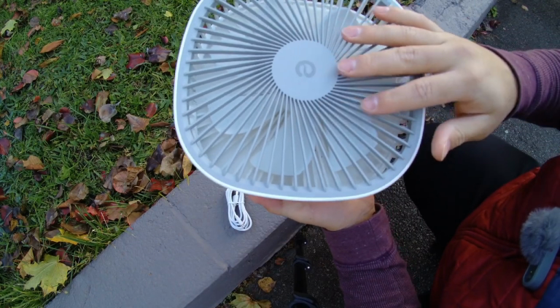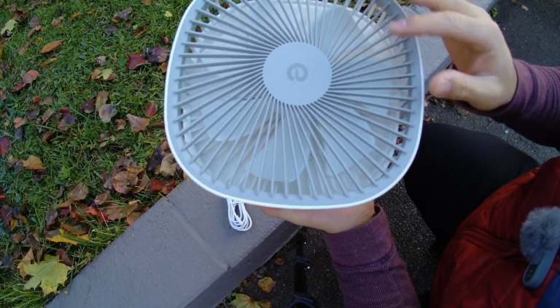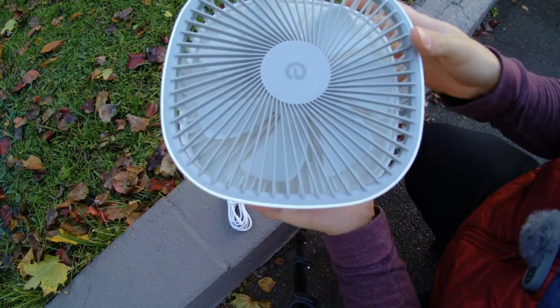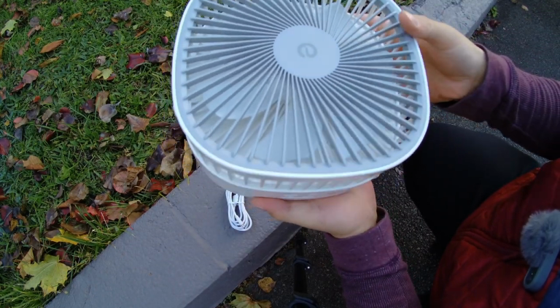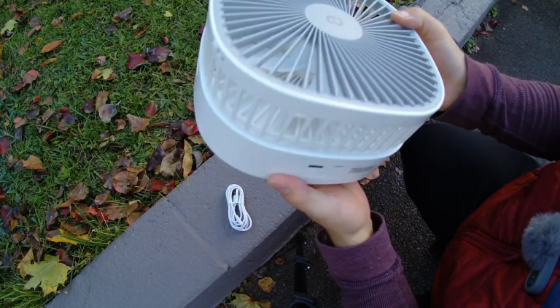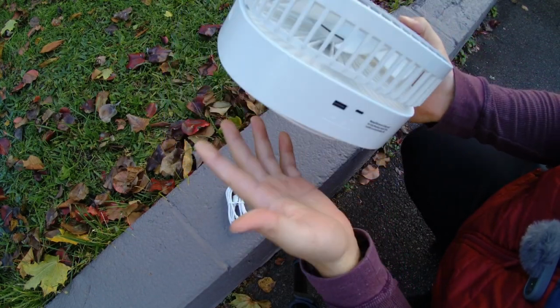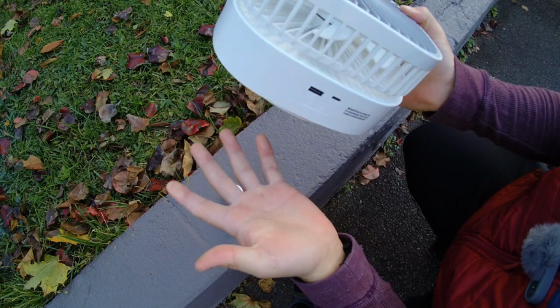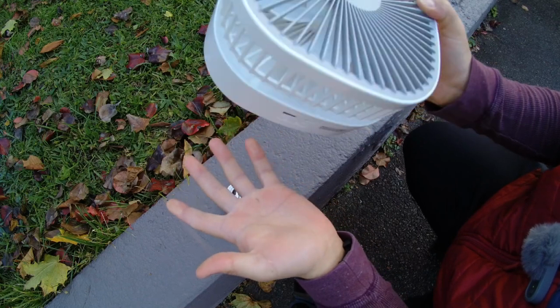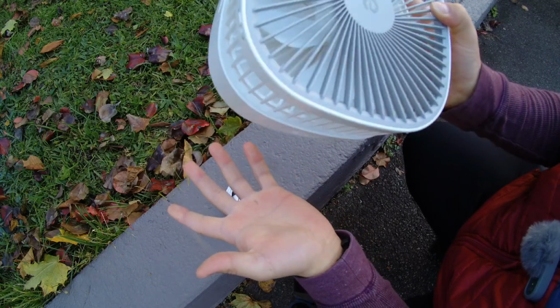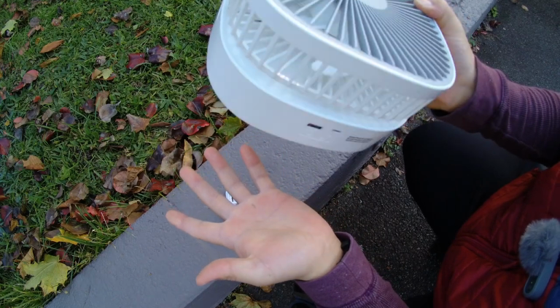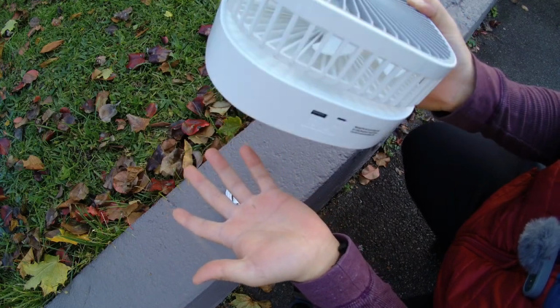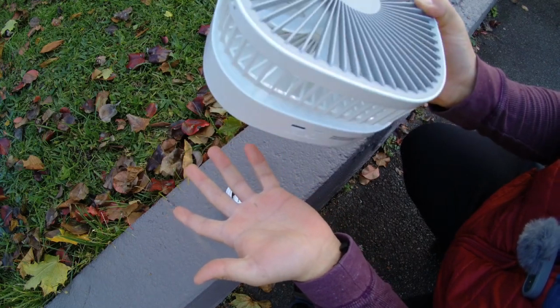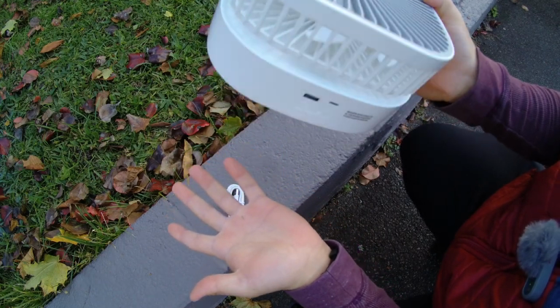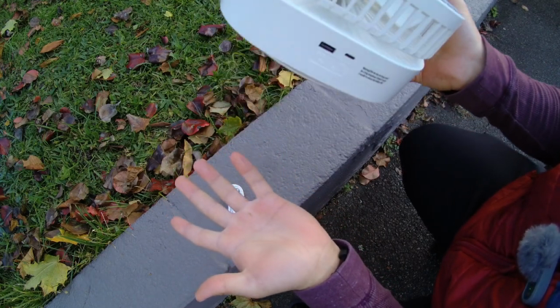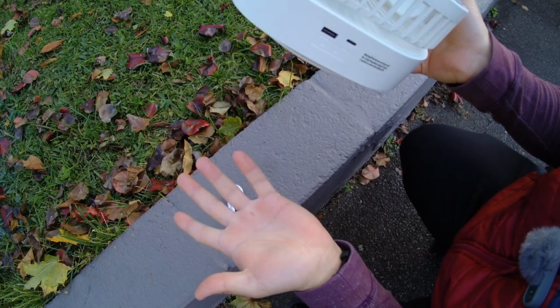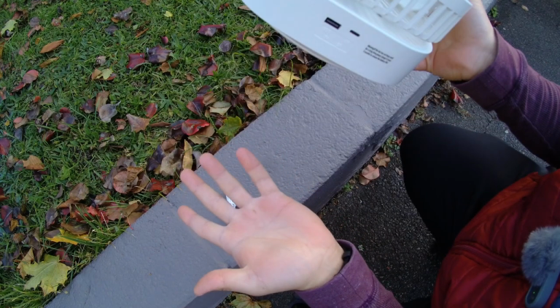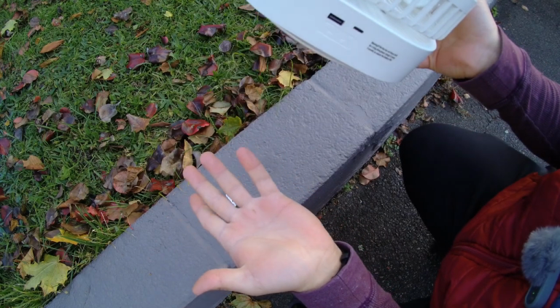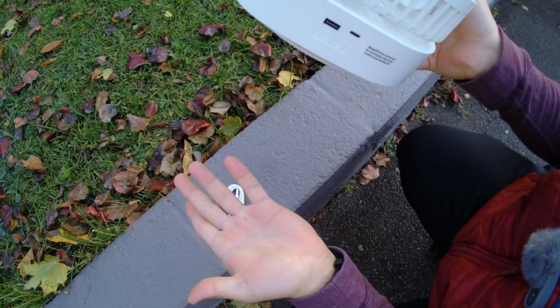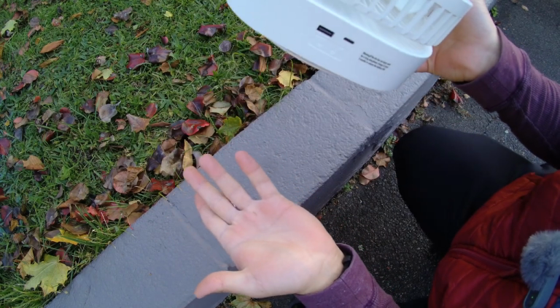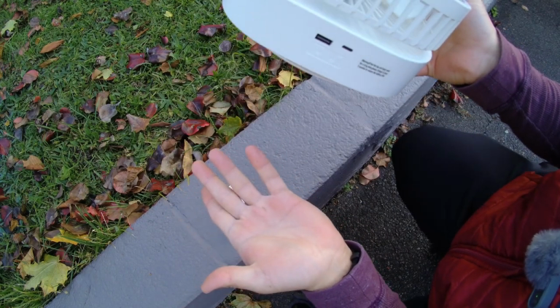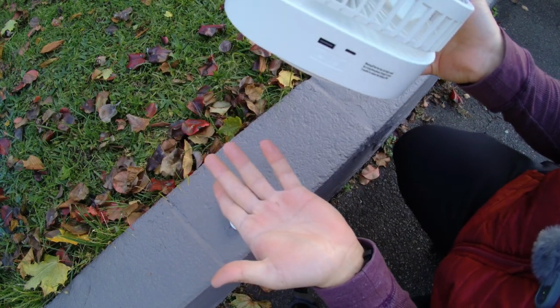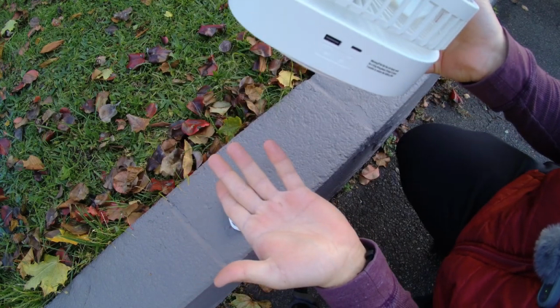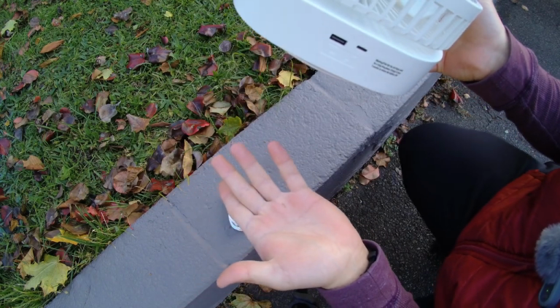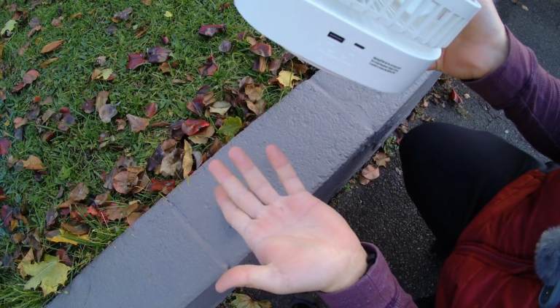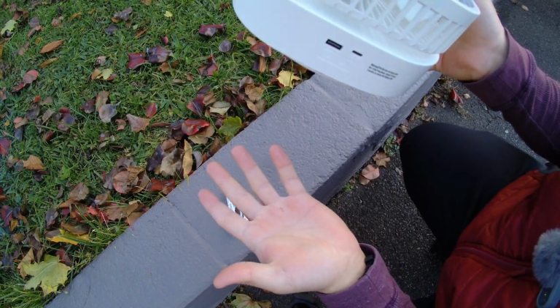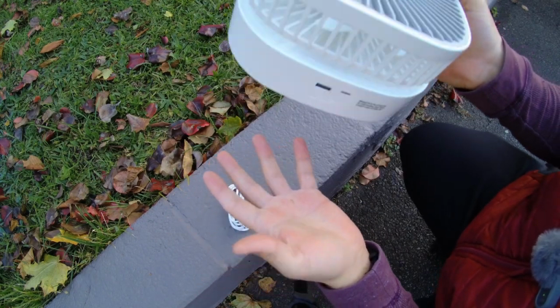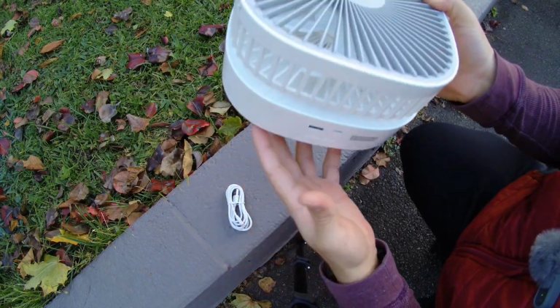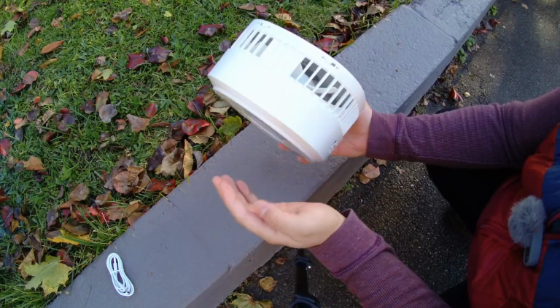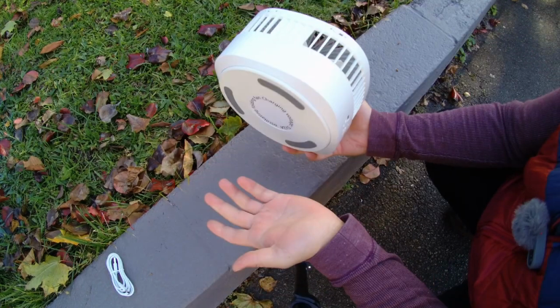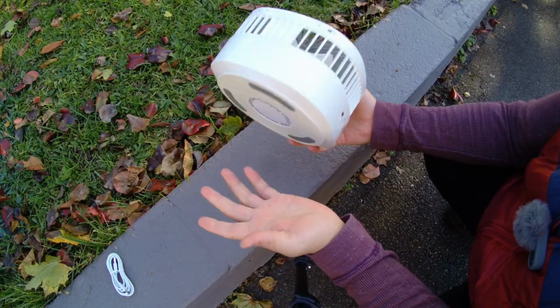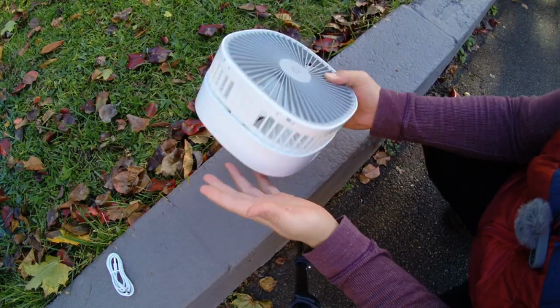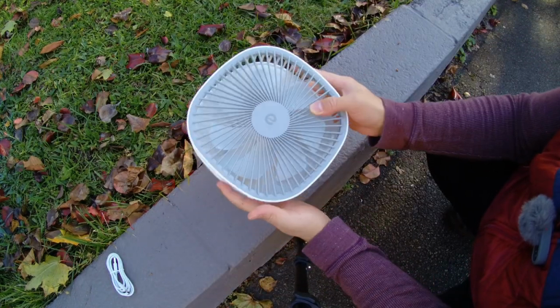This fan does take four hours to fully charge, but depending on your power level it could last five to 24 hours.